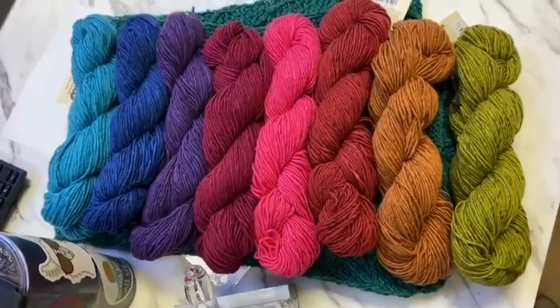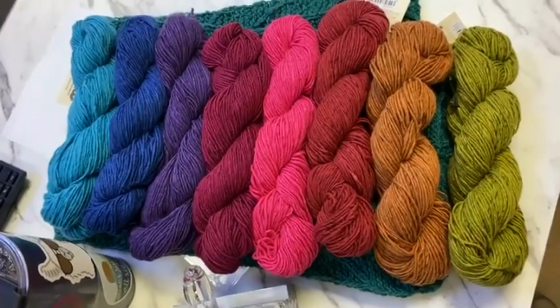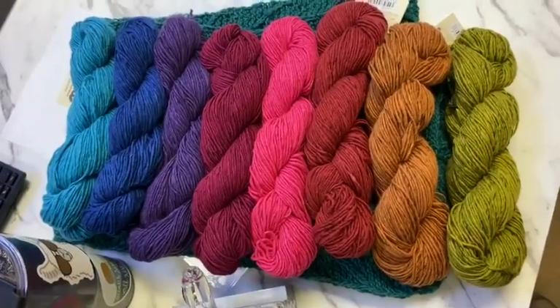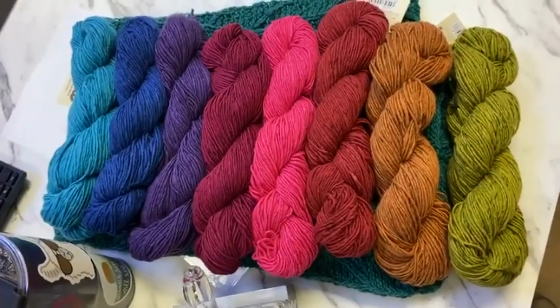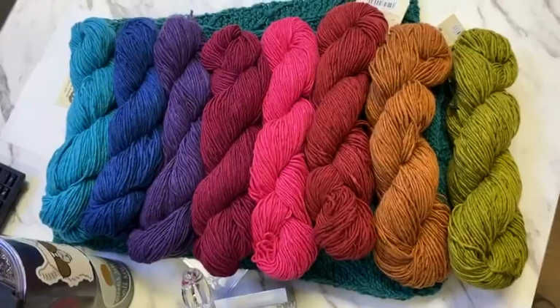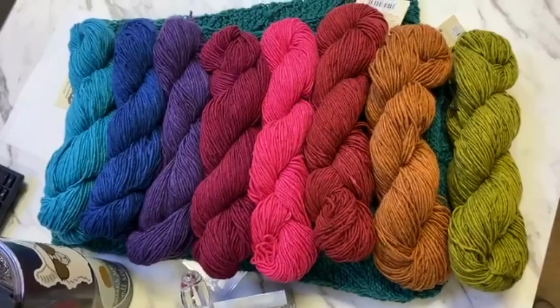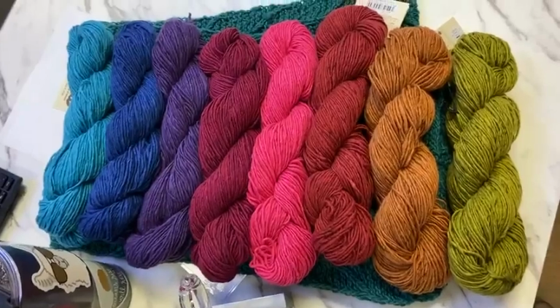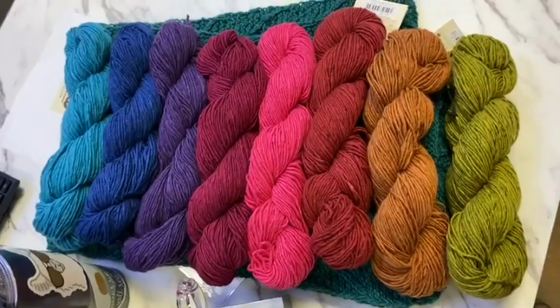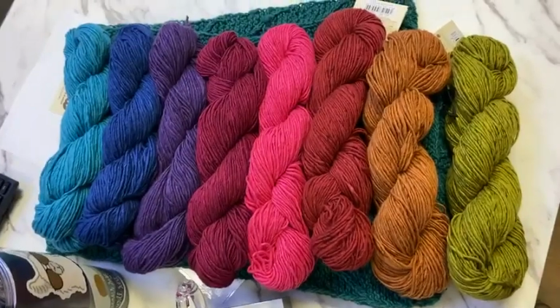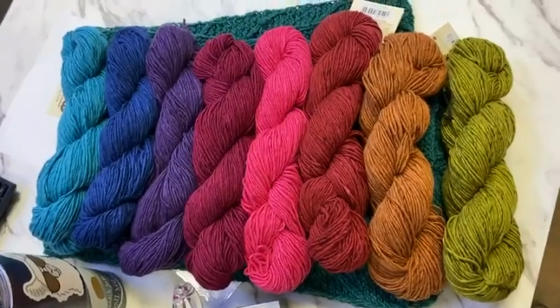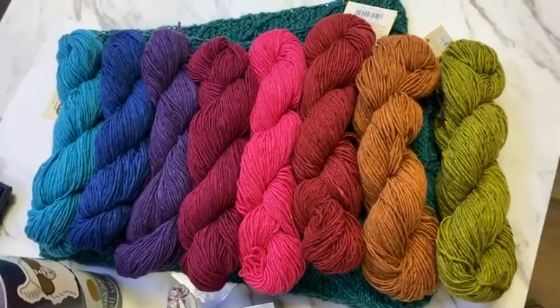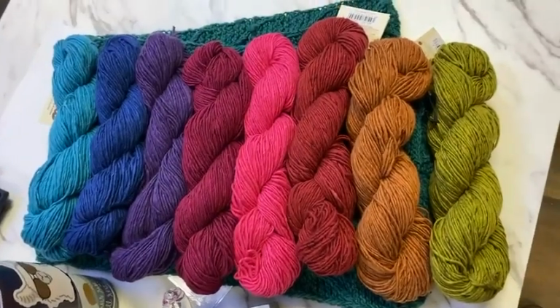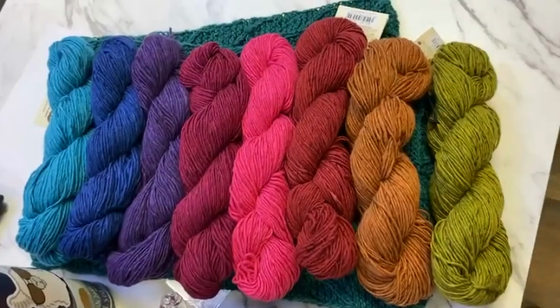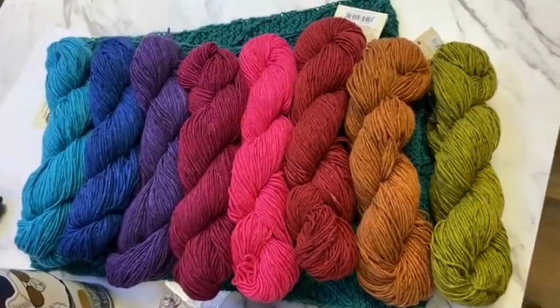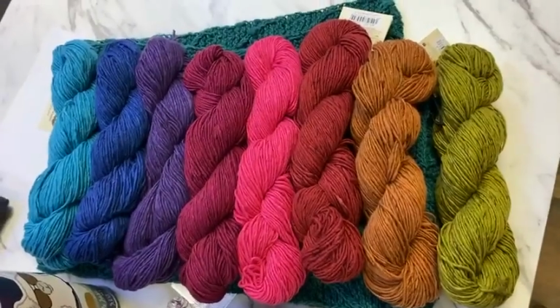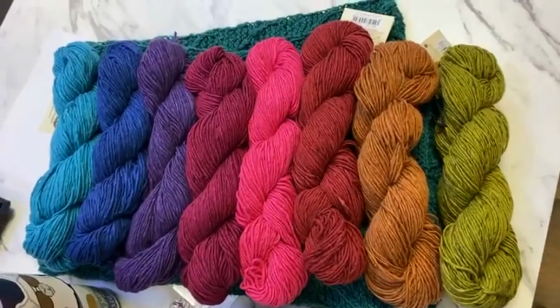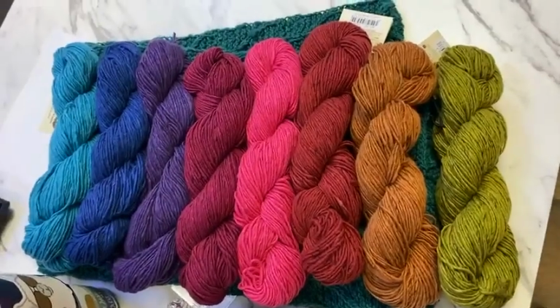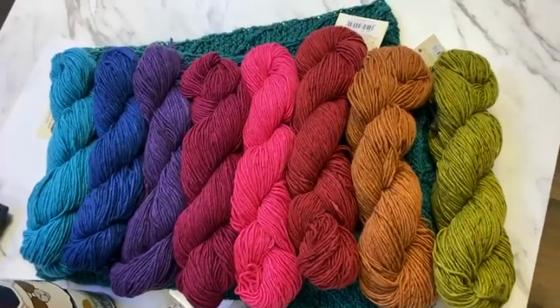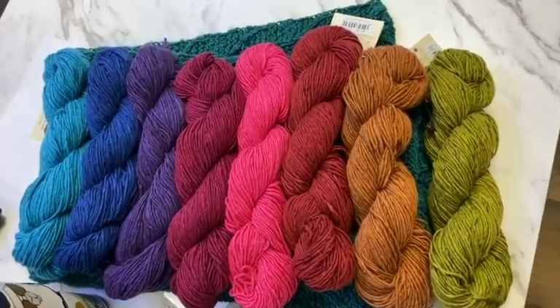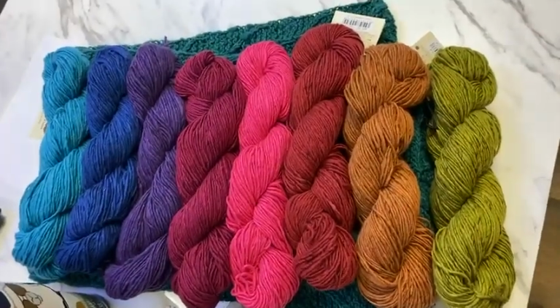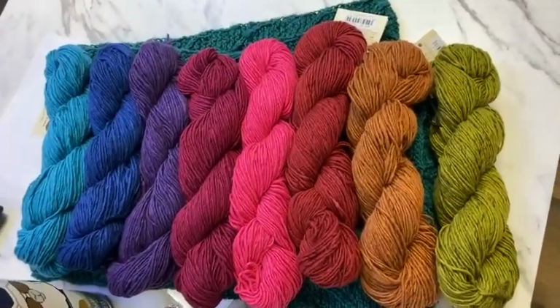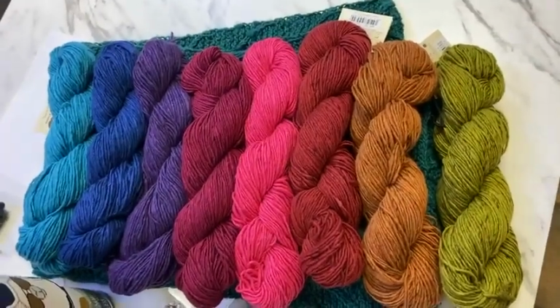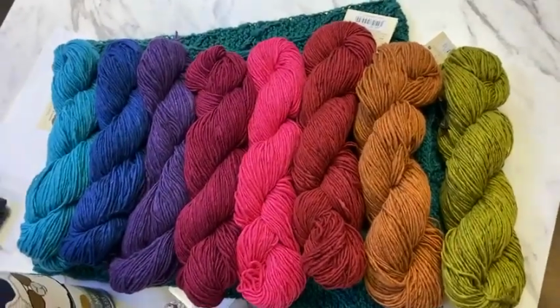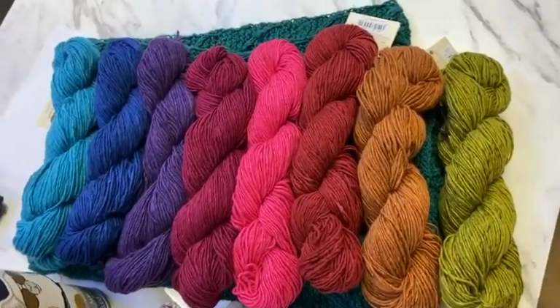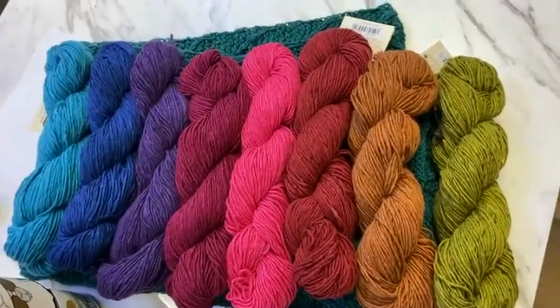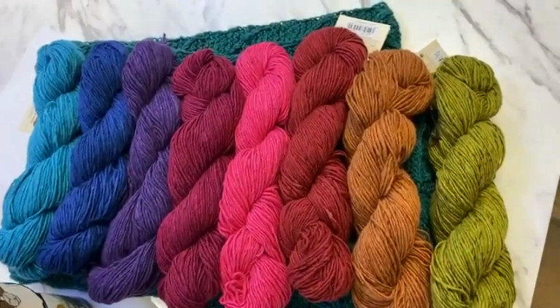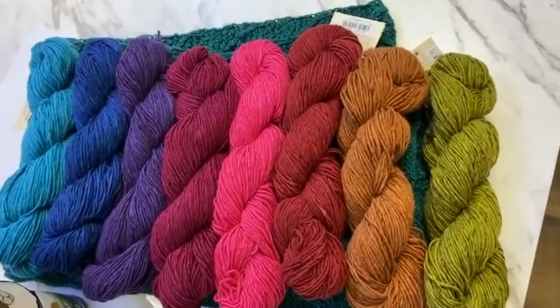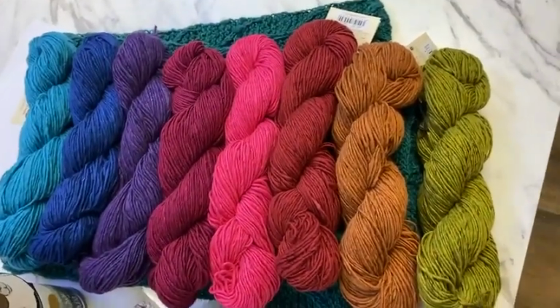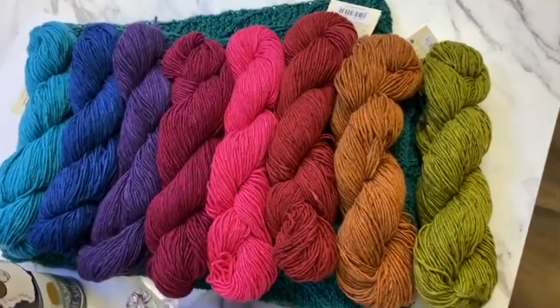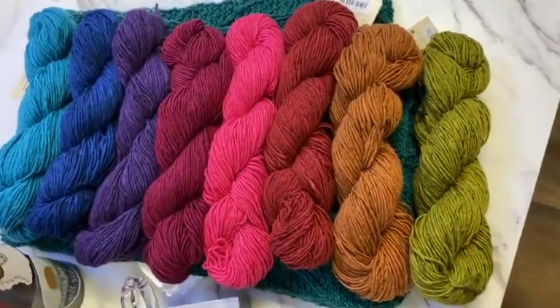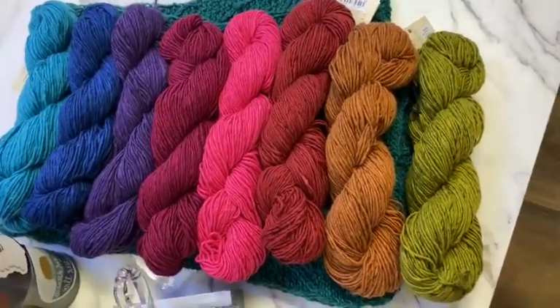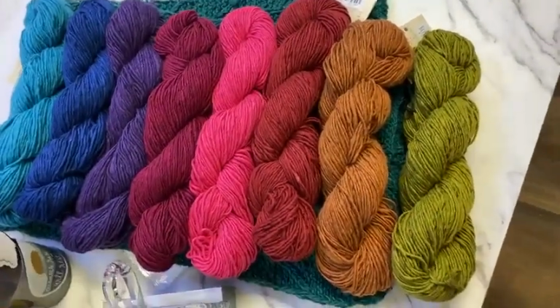I just want to see something done in one of each color all in the same project — not a full skein's worth.